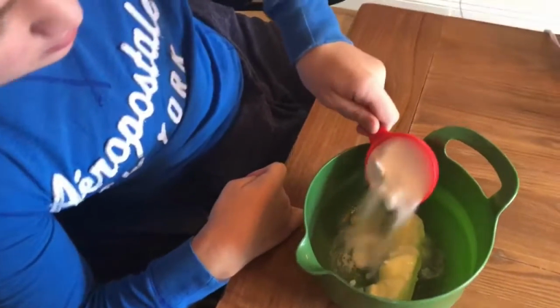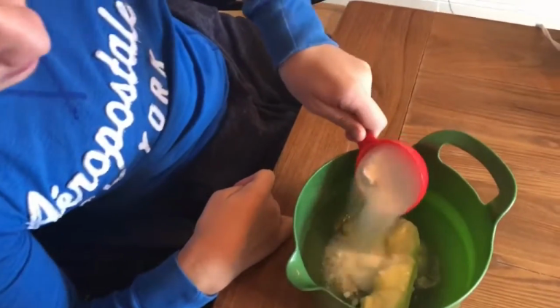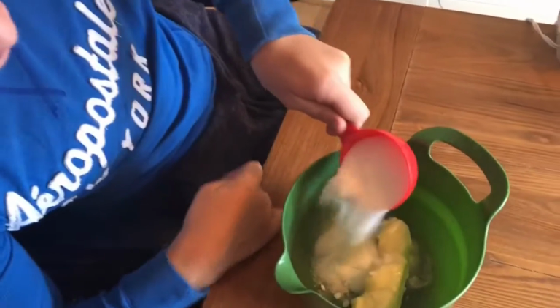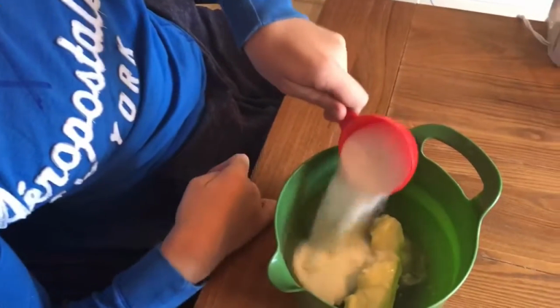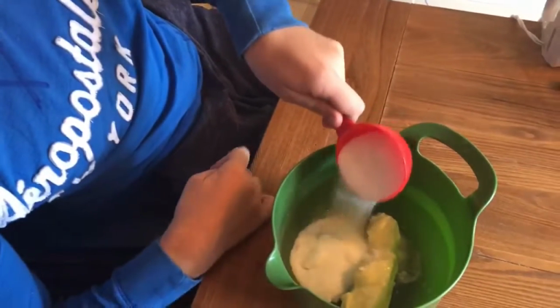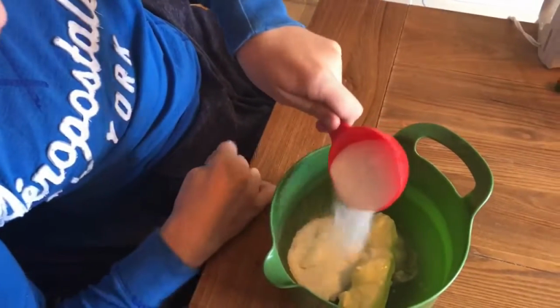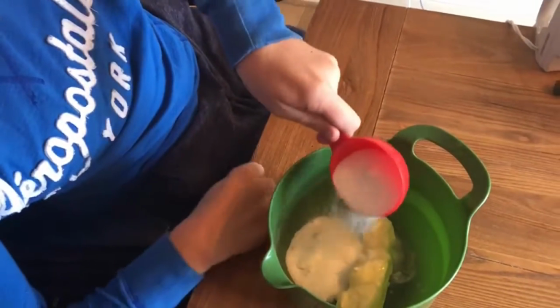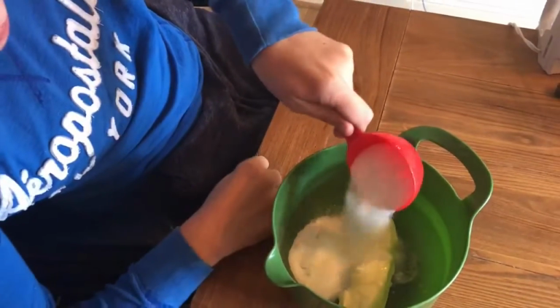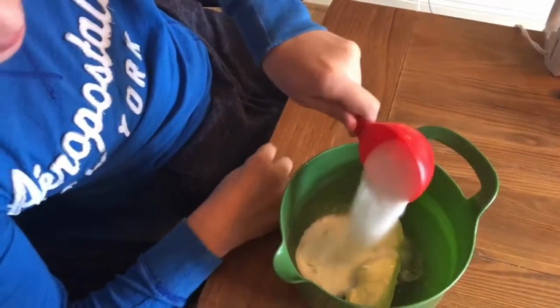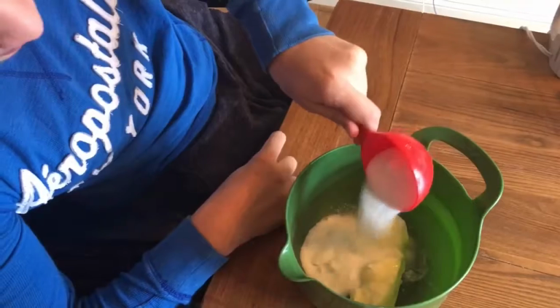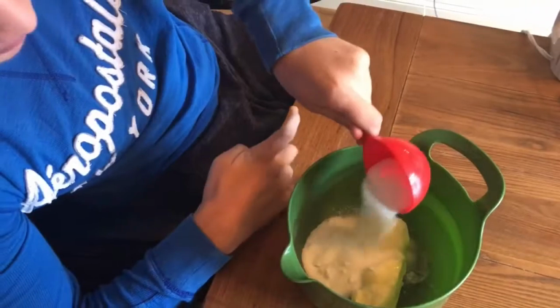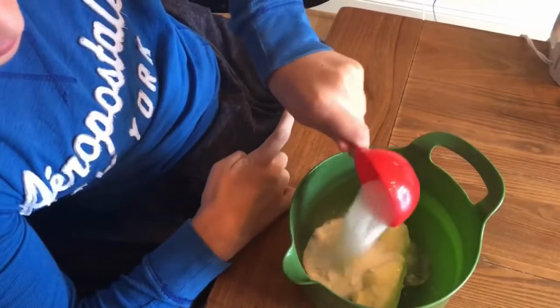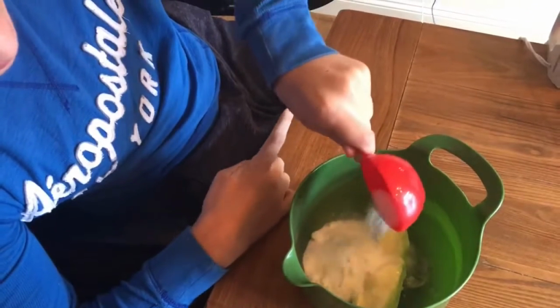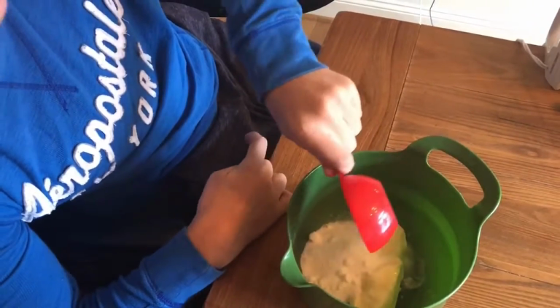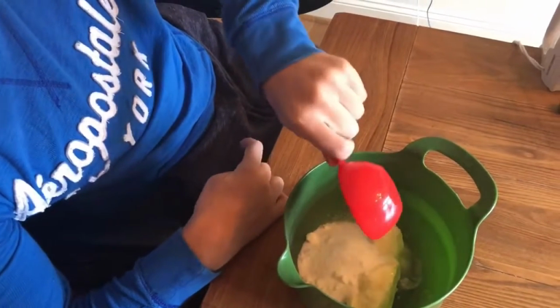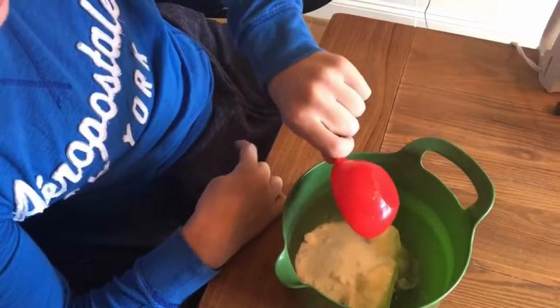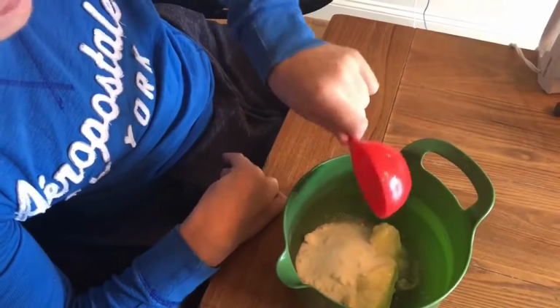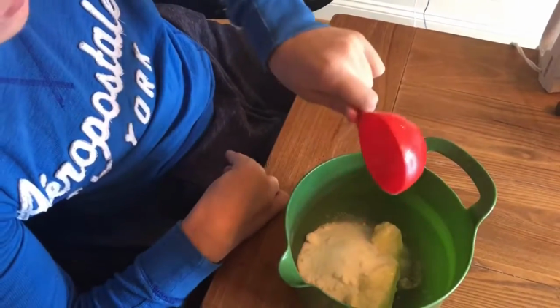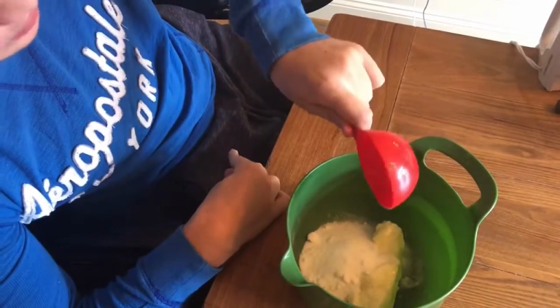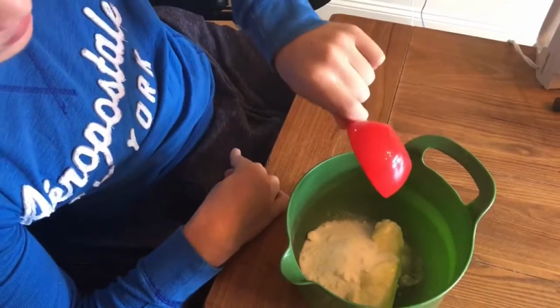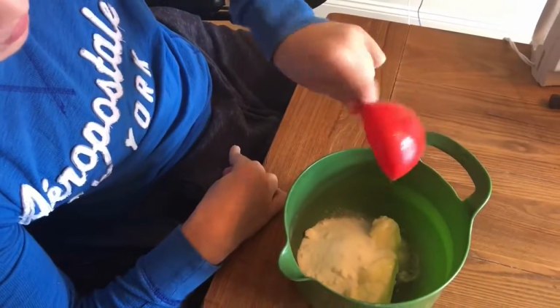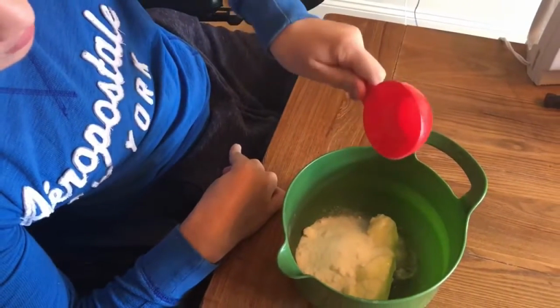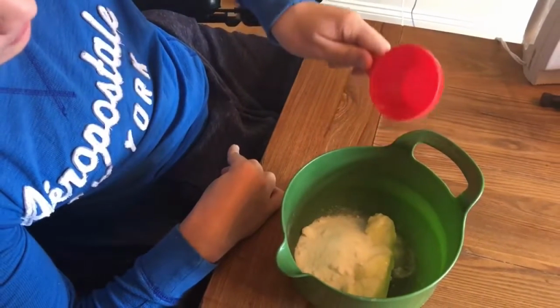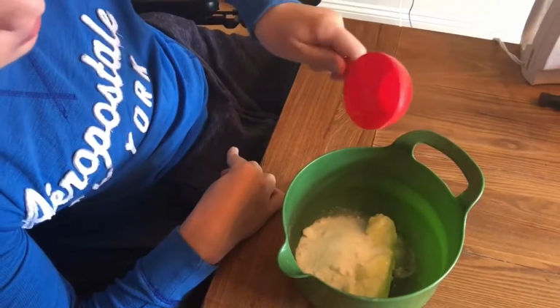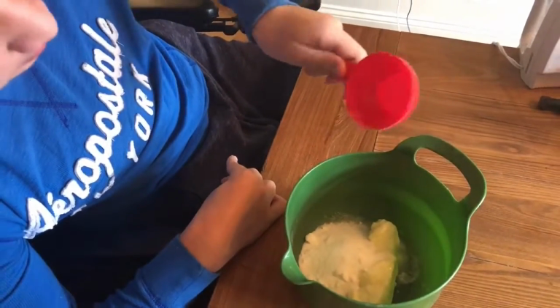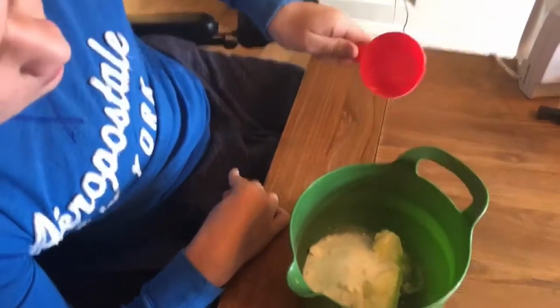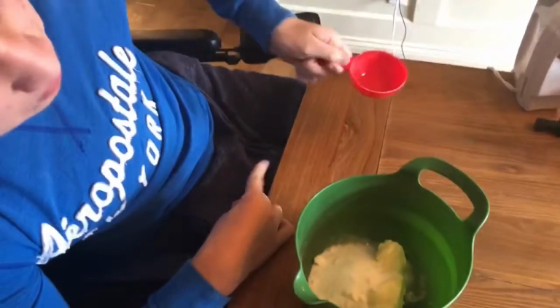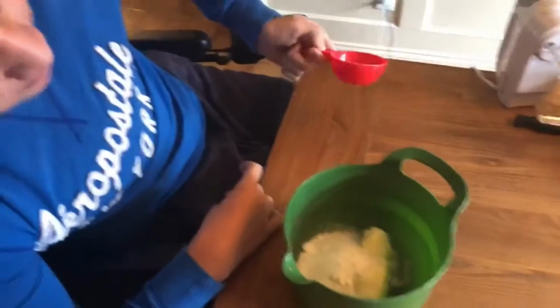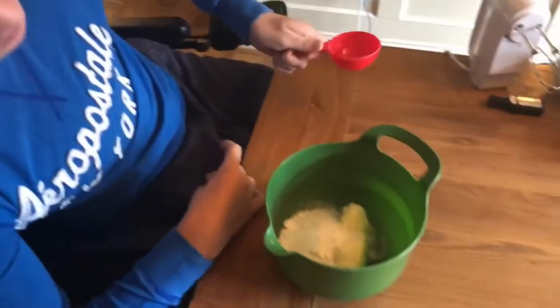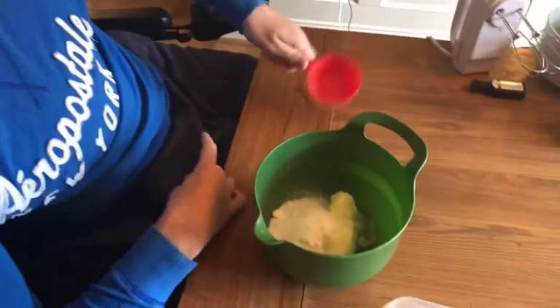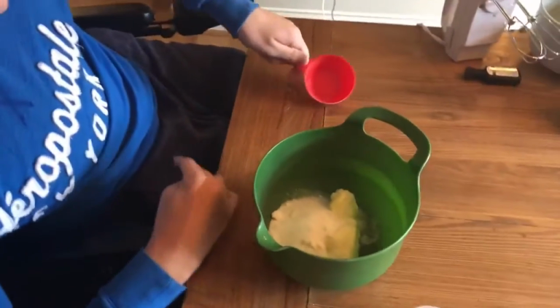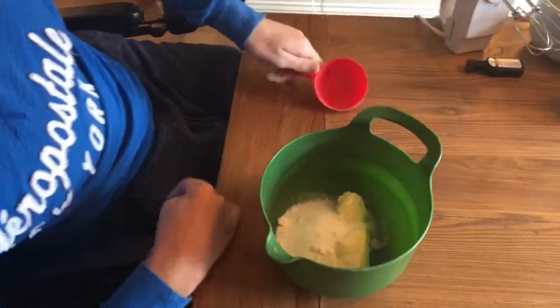We're adding a half cup of sugar because we don't have a full cup, so we're using a half cup measure — whatever it's called.